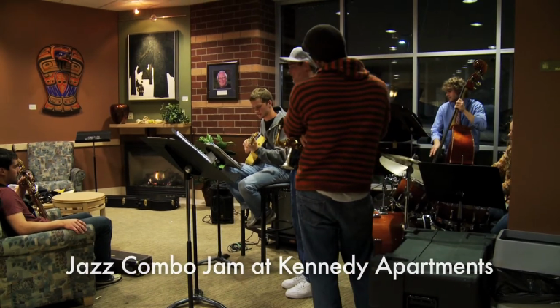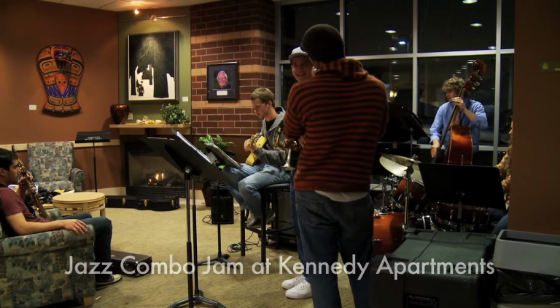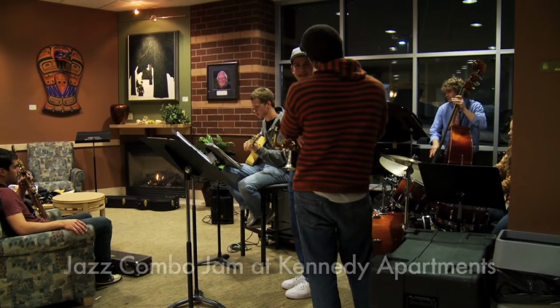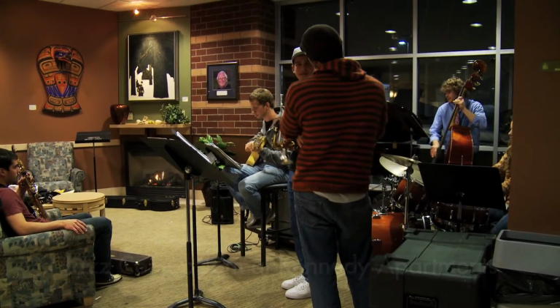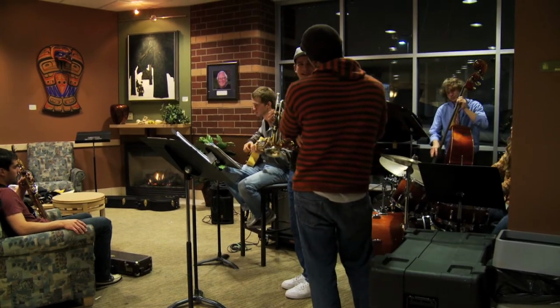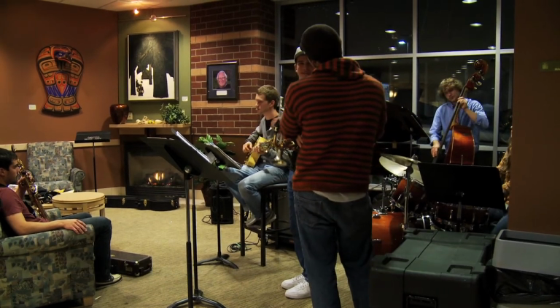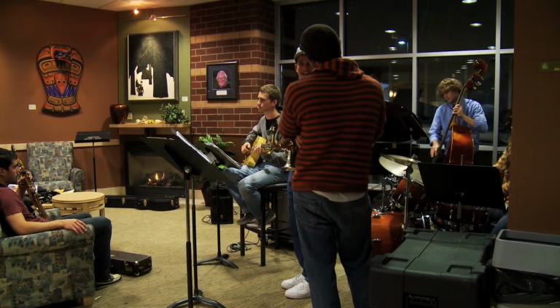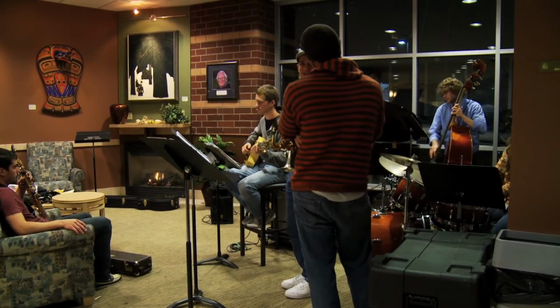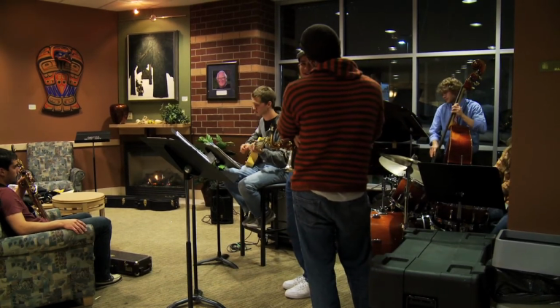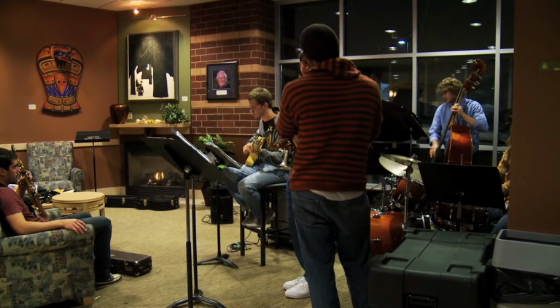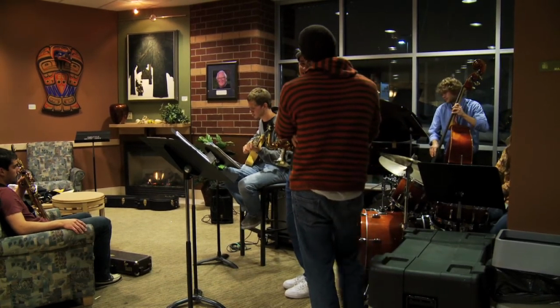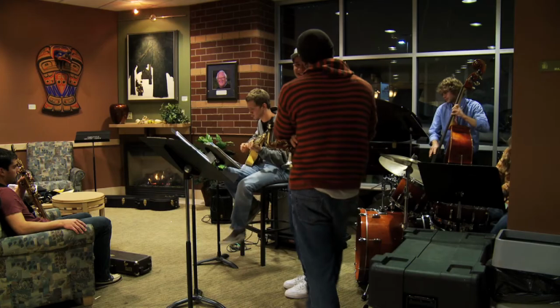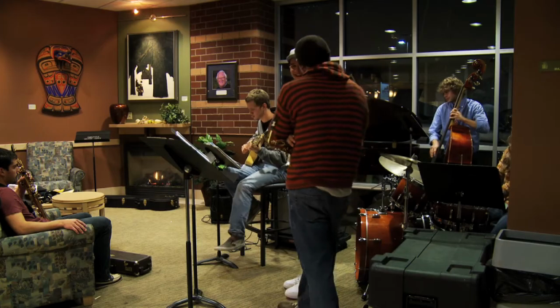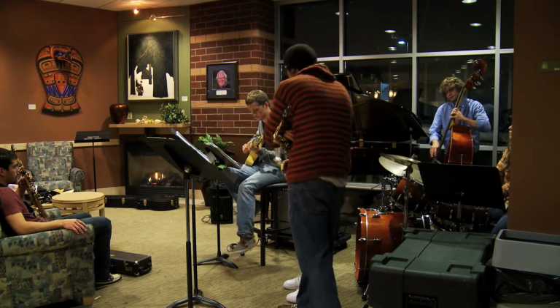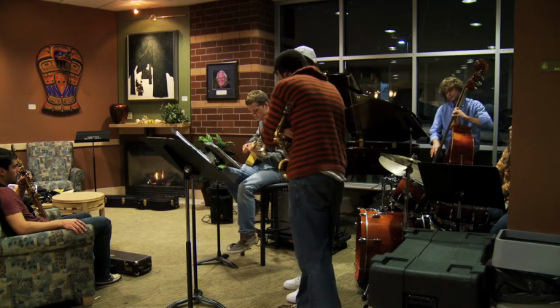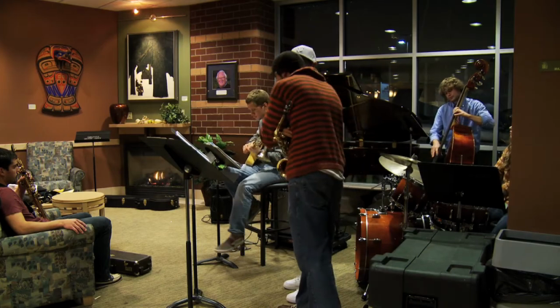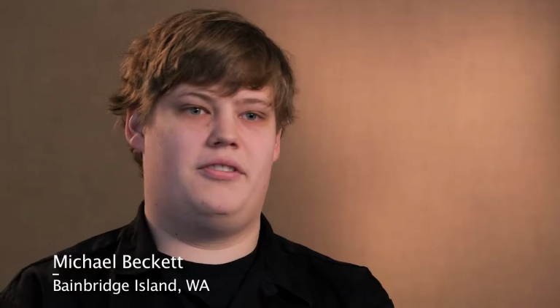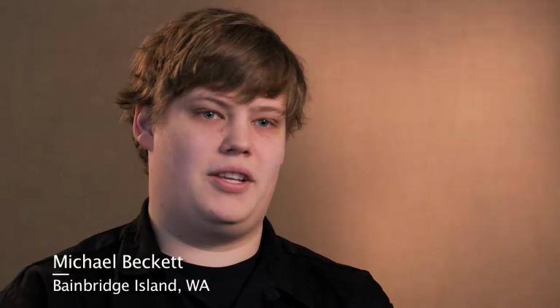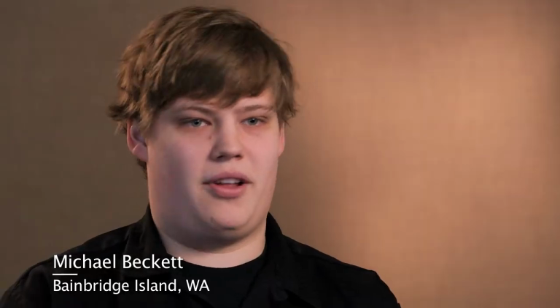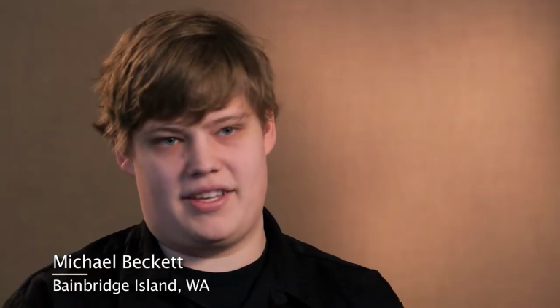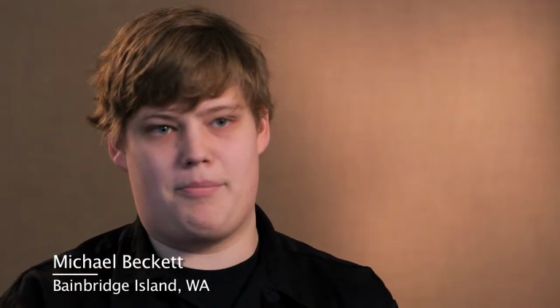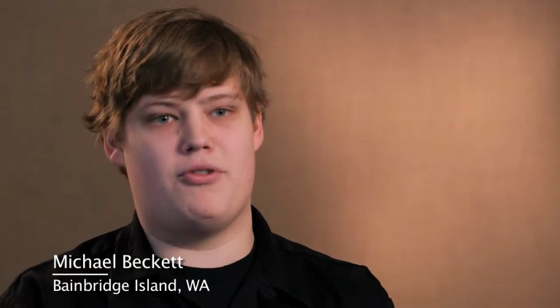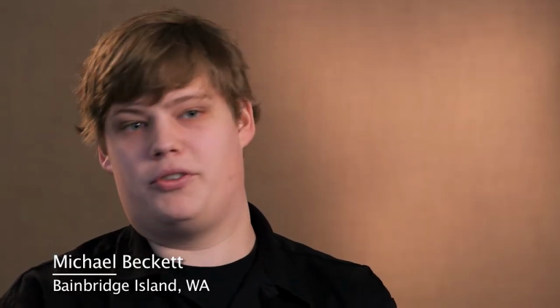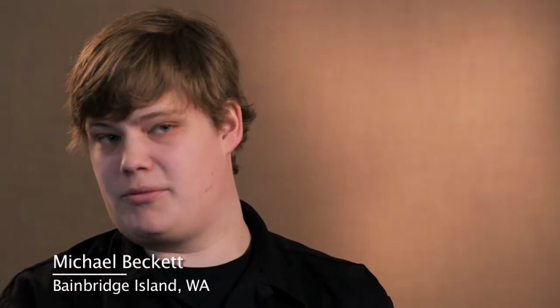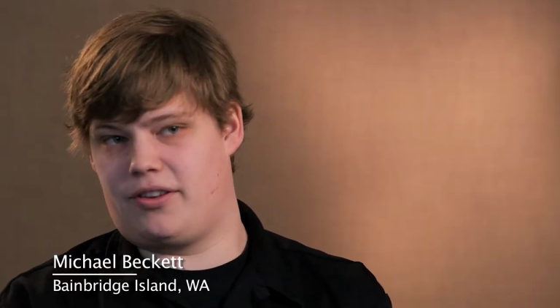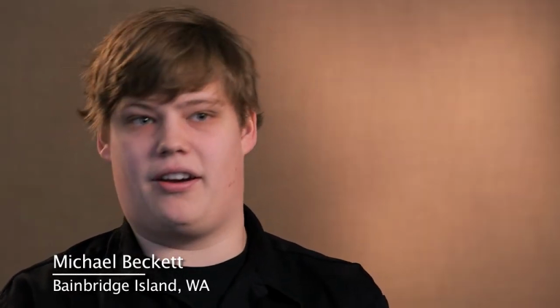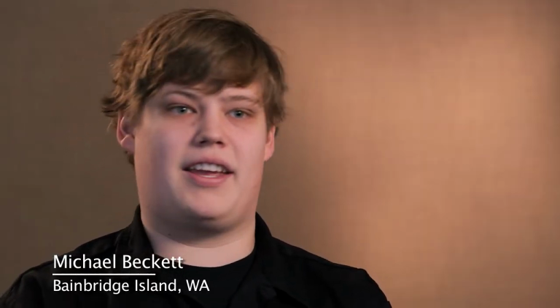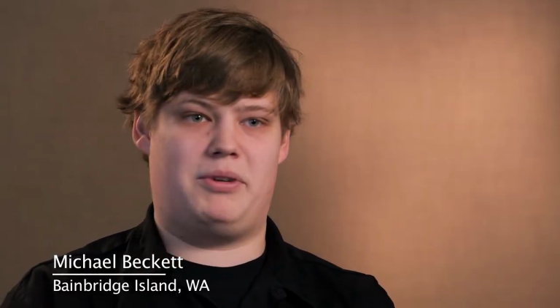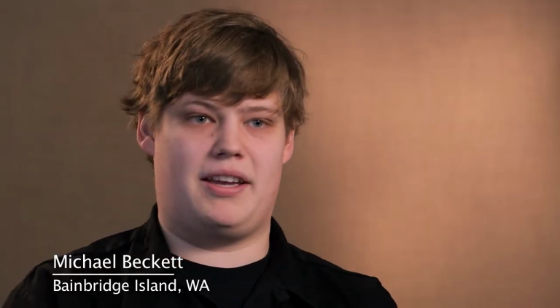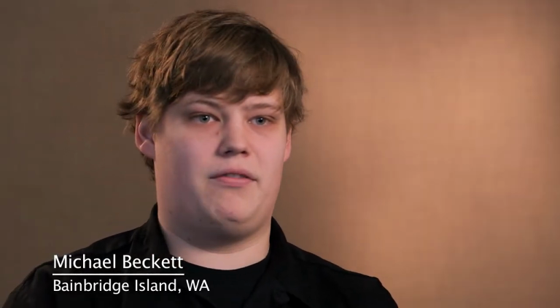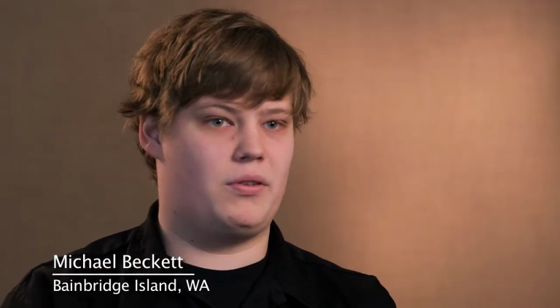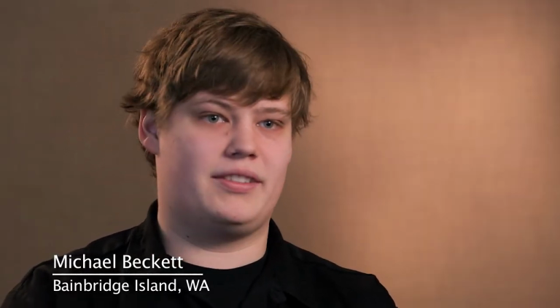It's part of the combo class. One combo hosts, so they do all the setup — they move the drums over, they get the PA for the vocalist.